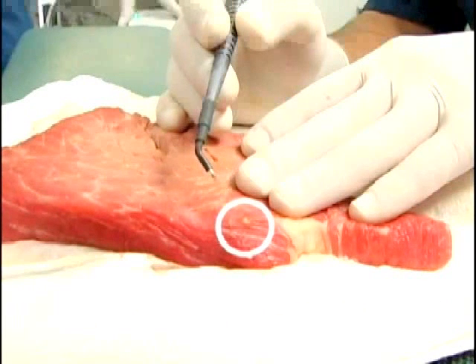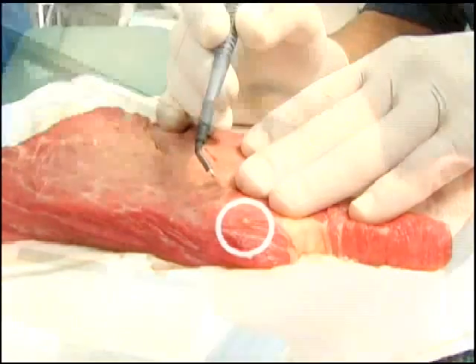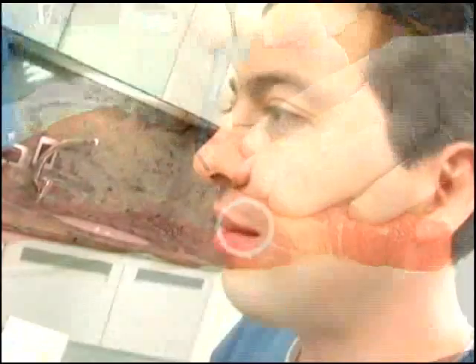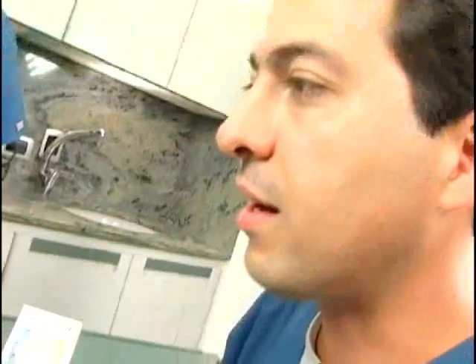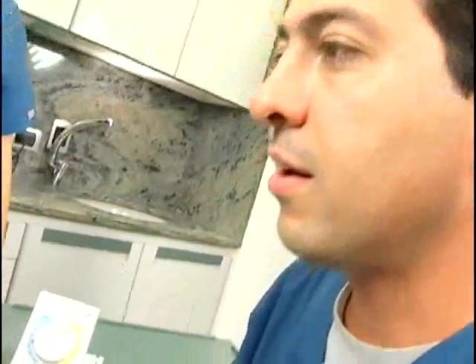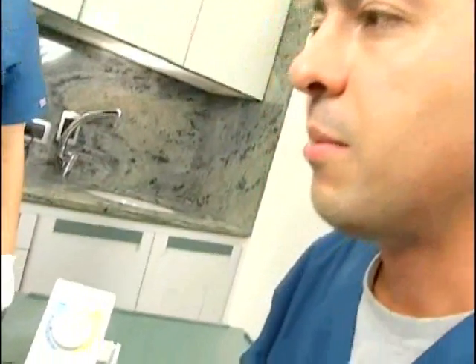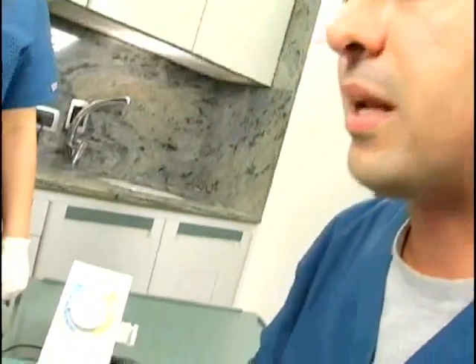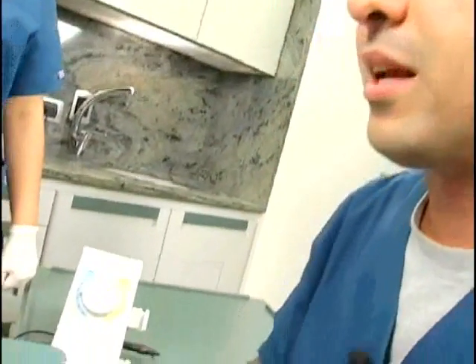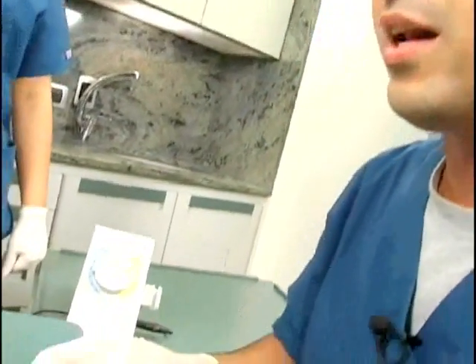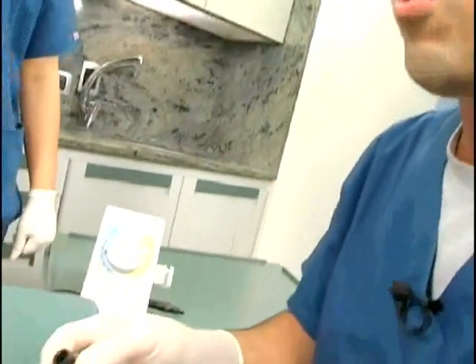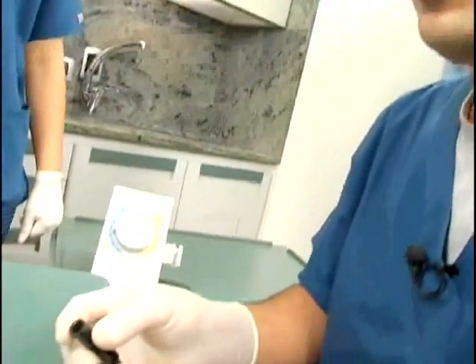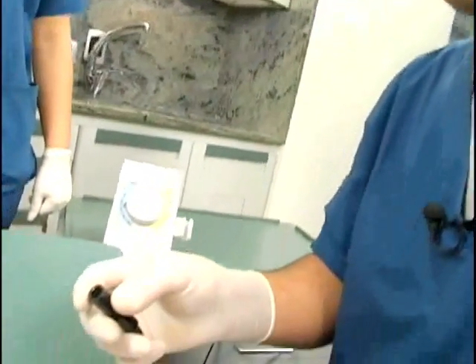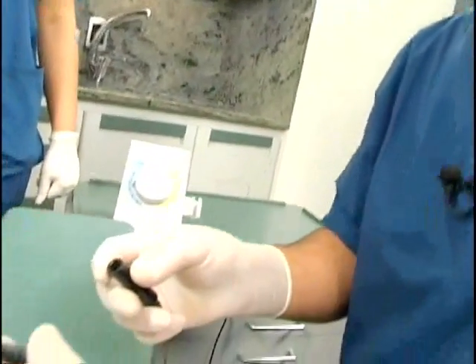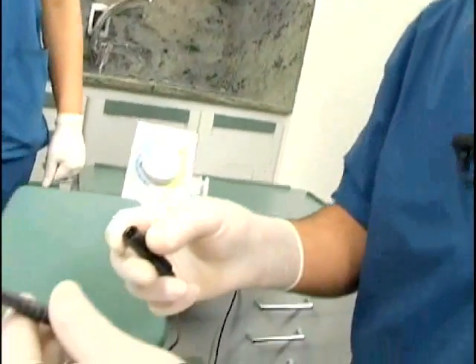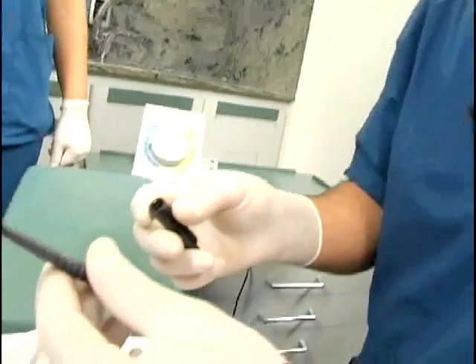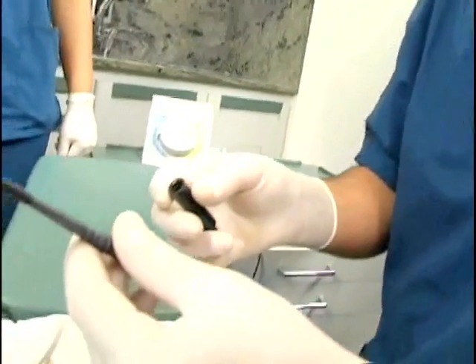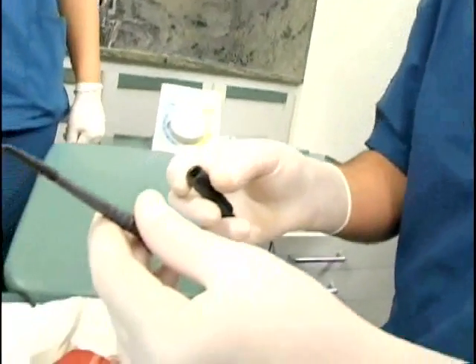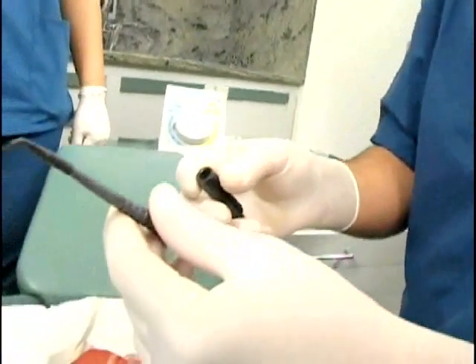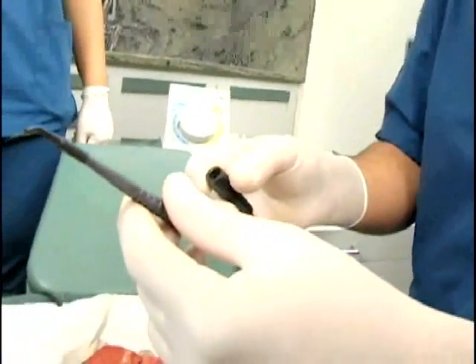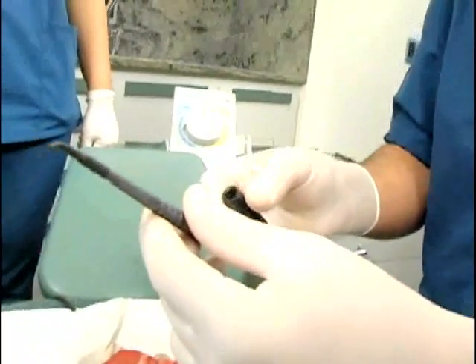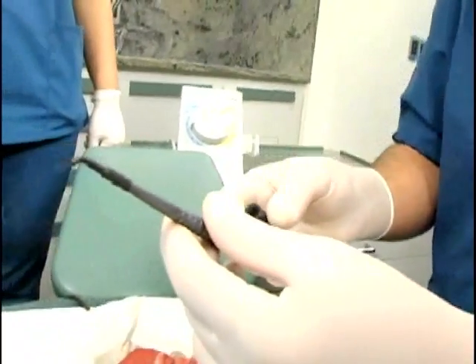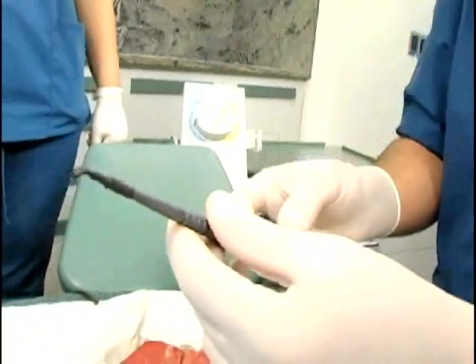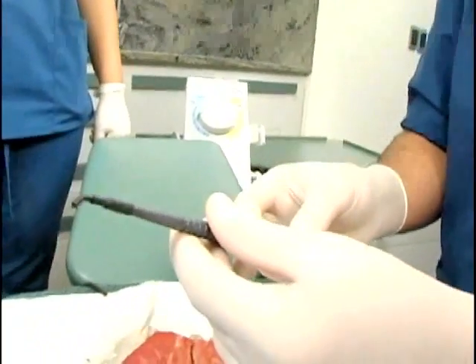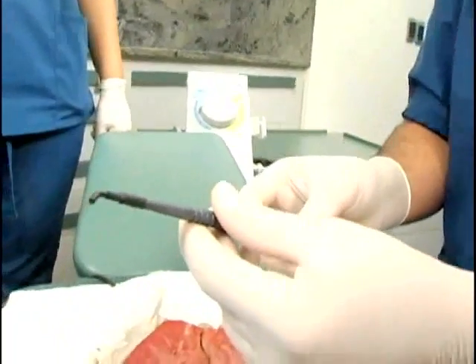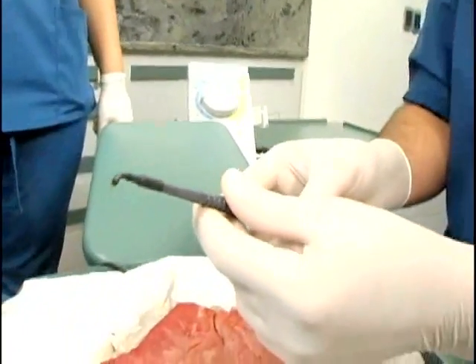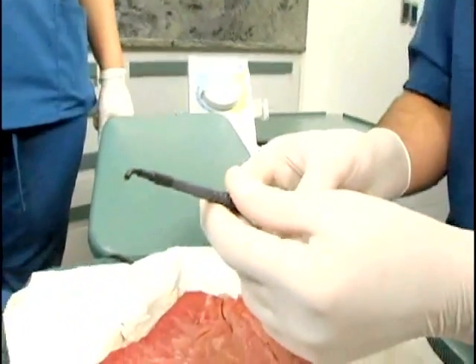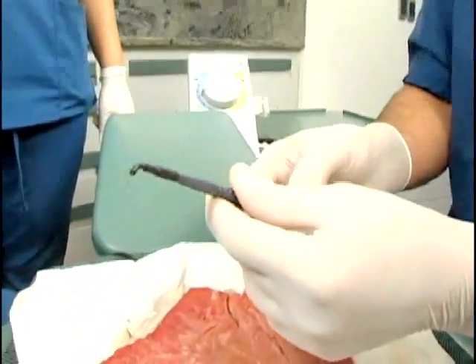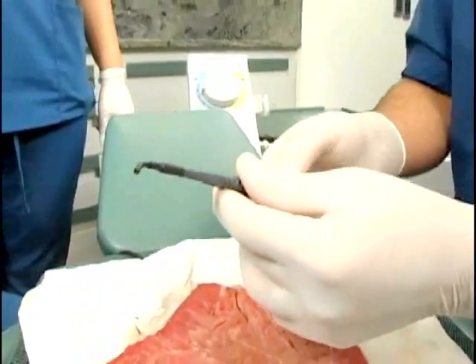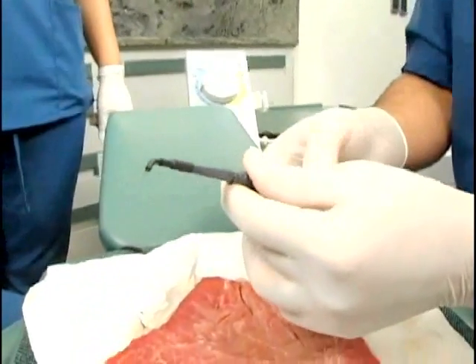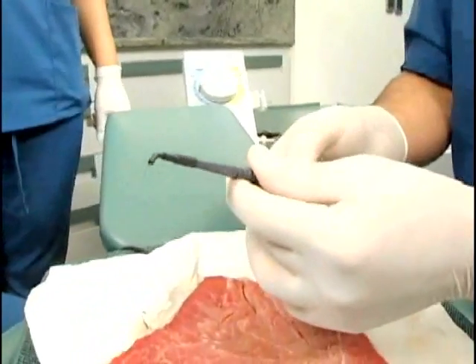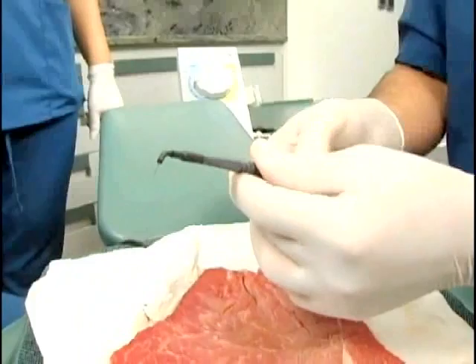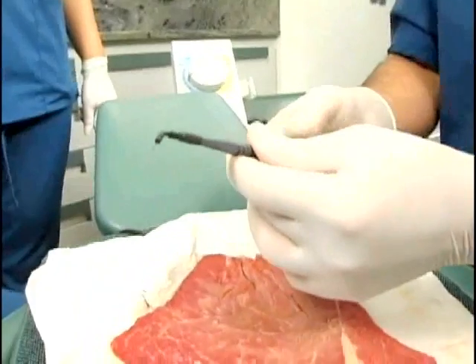To finalize, we are going to practice with the straight knife electrode, which is very useful for hard to reach areas.